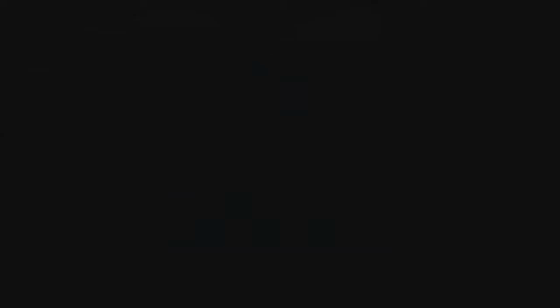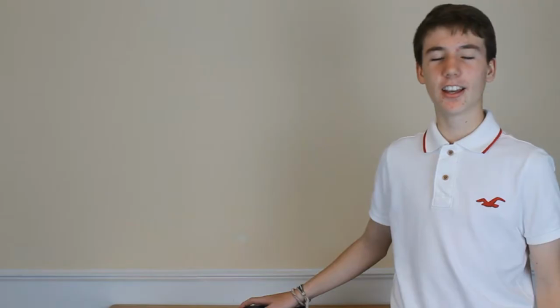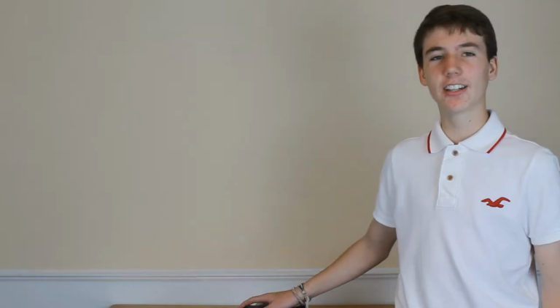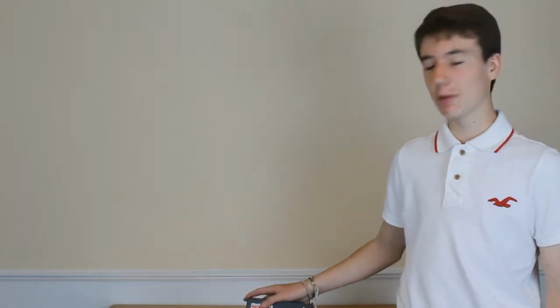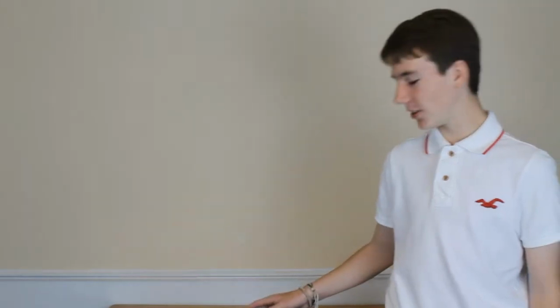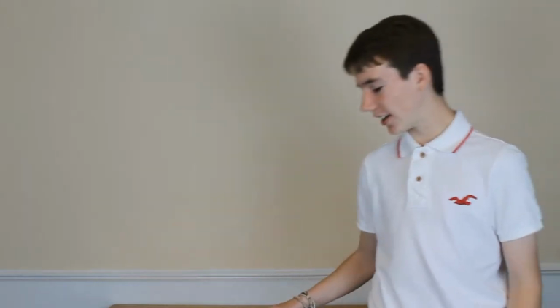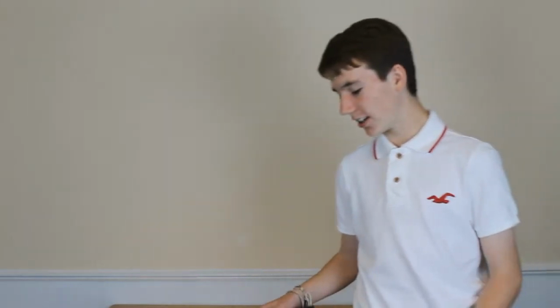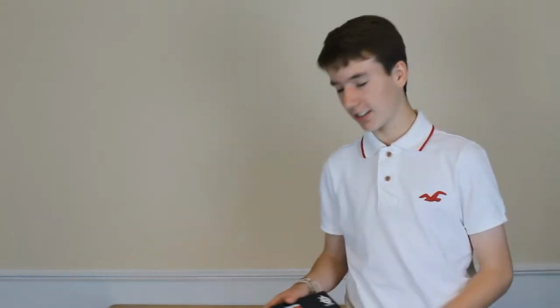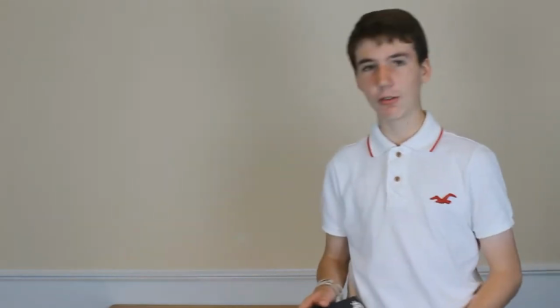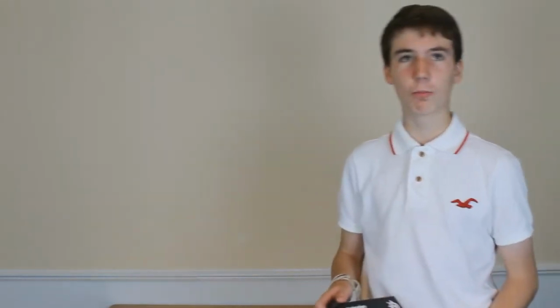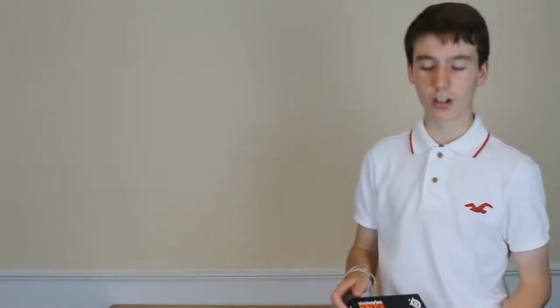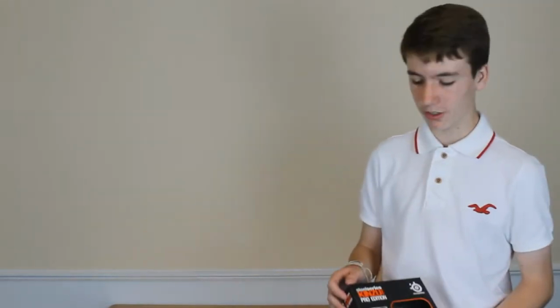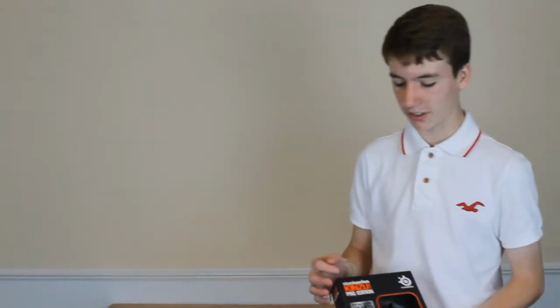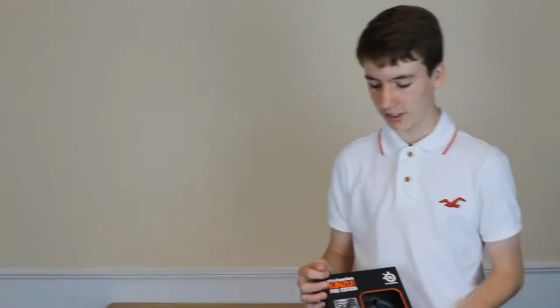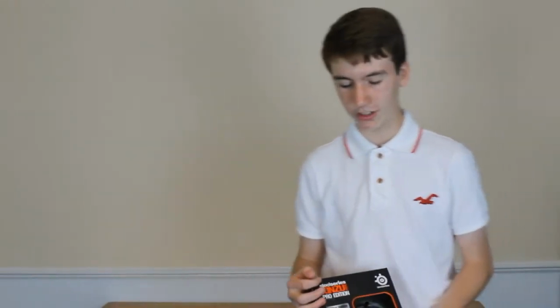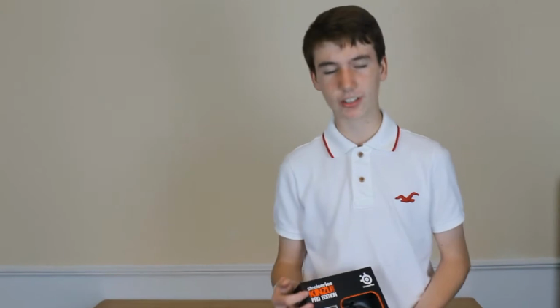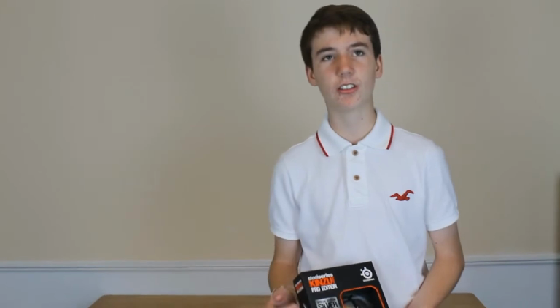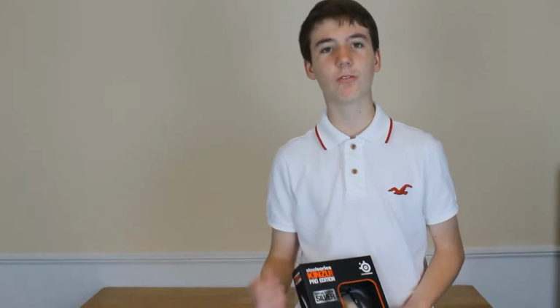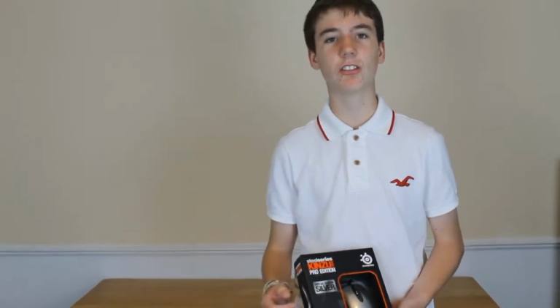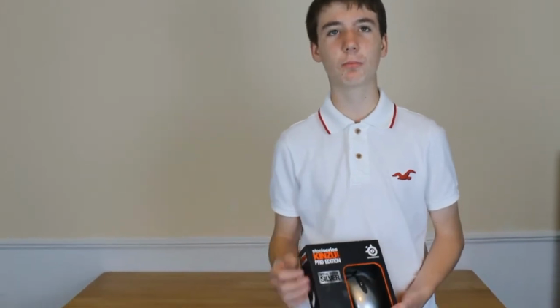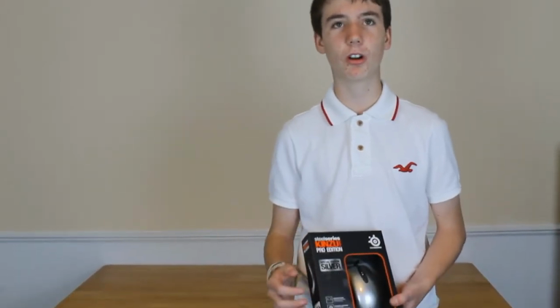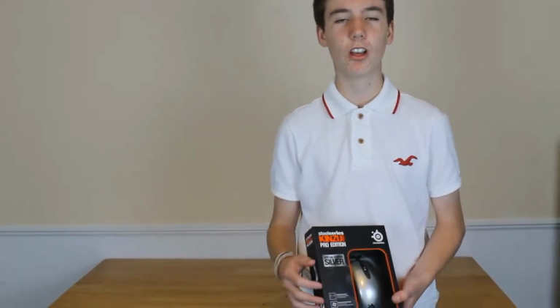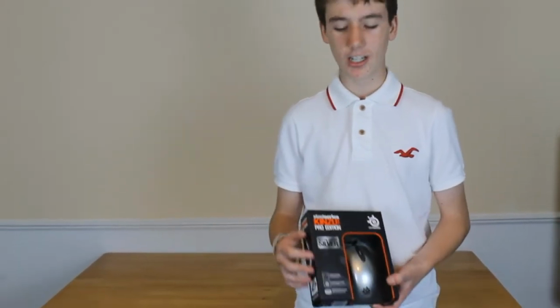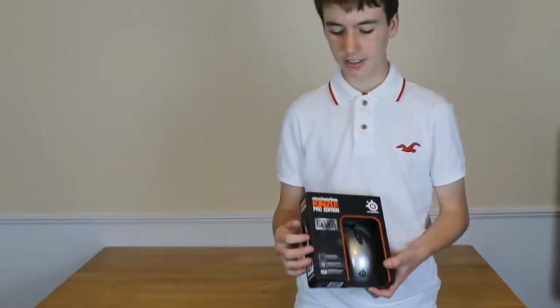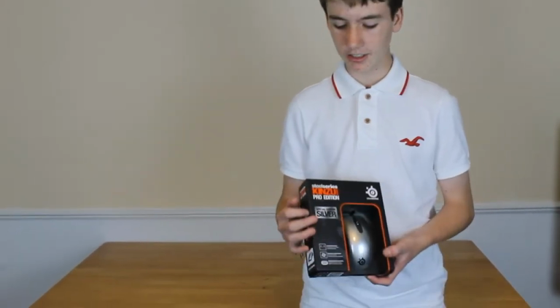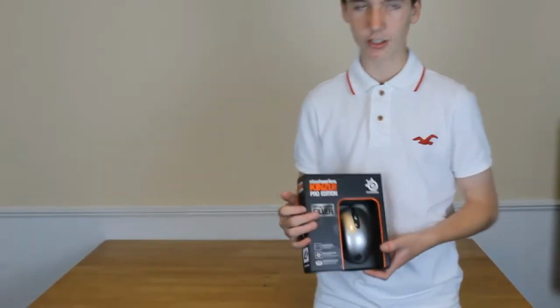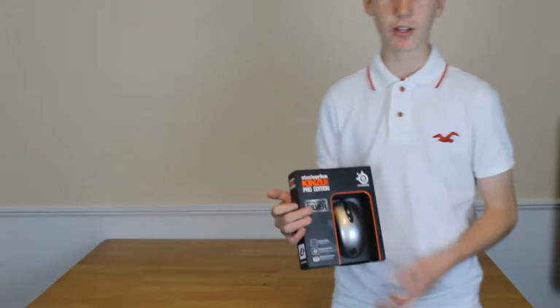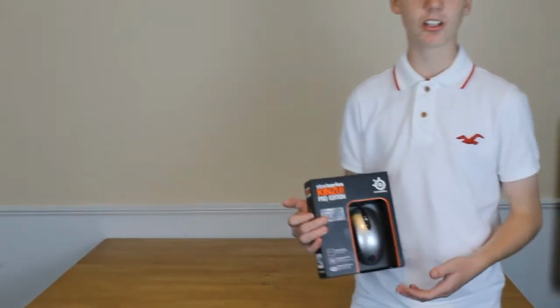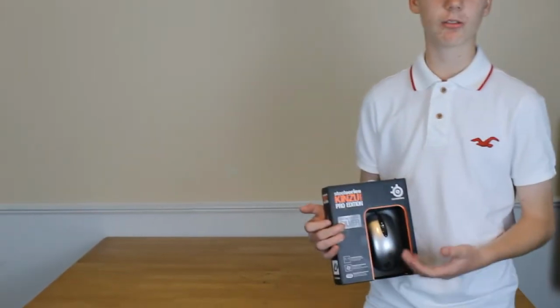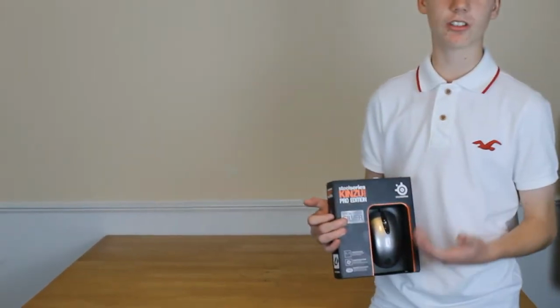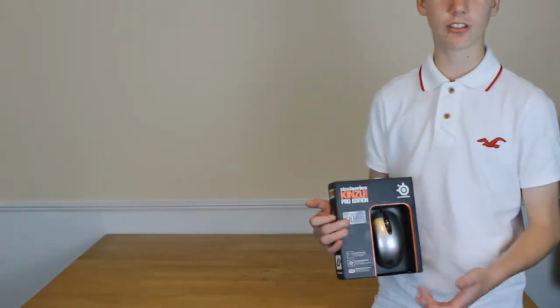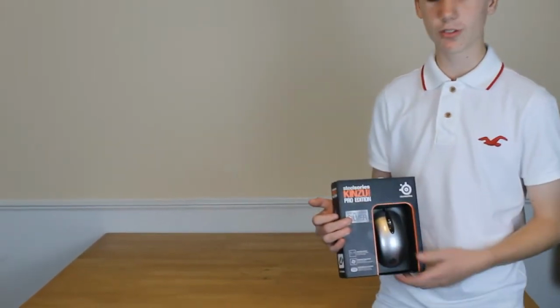Hey guys, it's BandinUK here. Today we've got a product which is the SteelSeries Kinzu V2 Pro, and this is a special edition which is a silver.